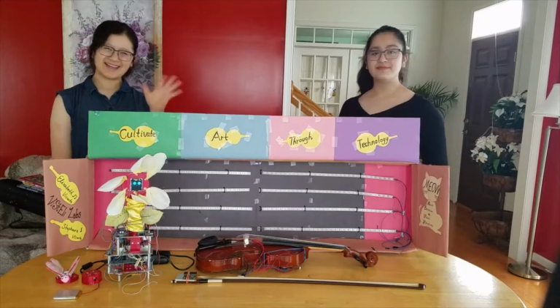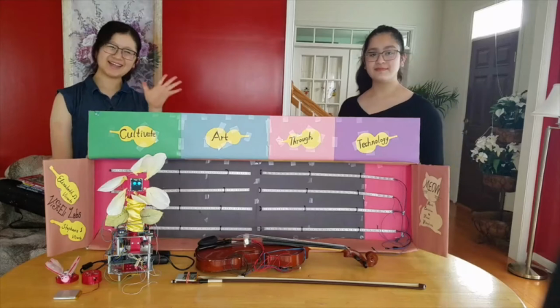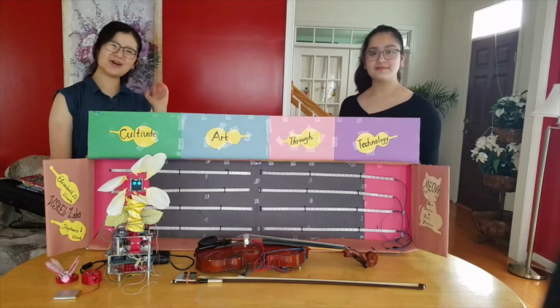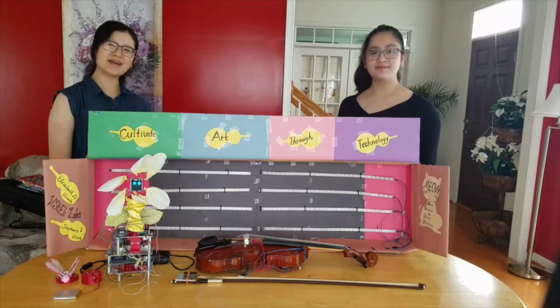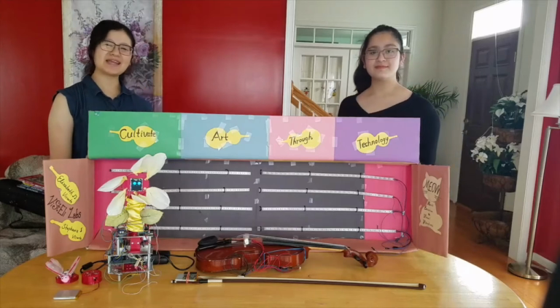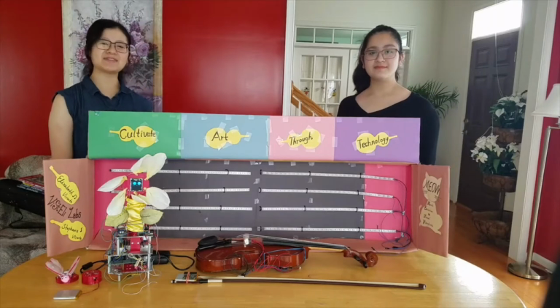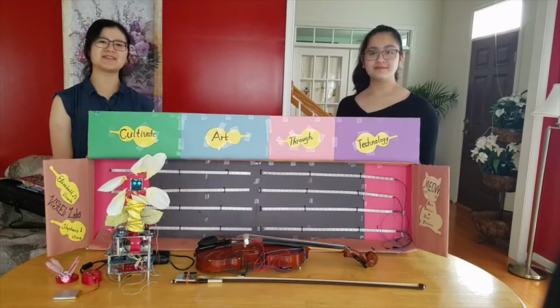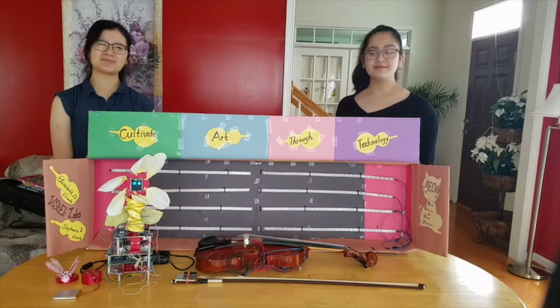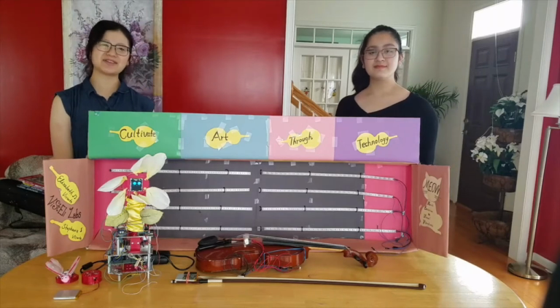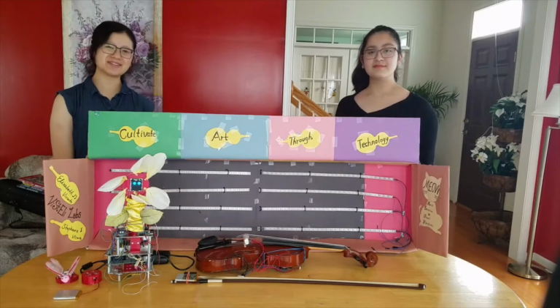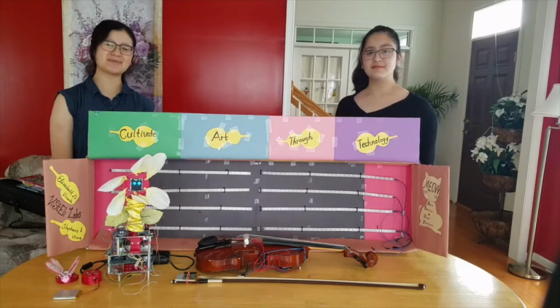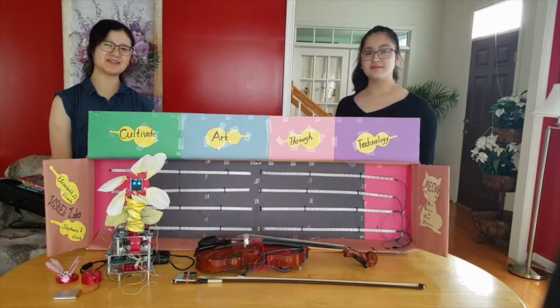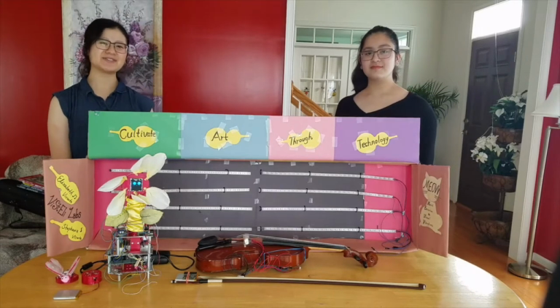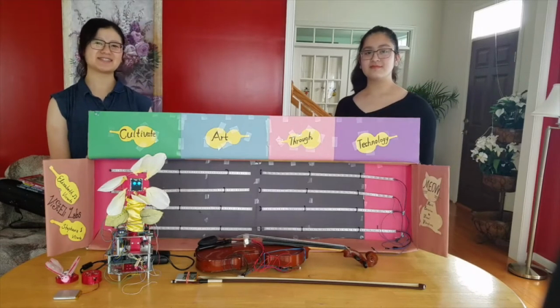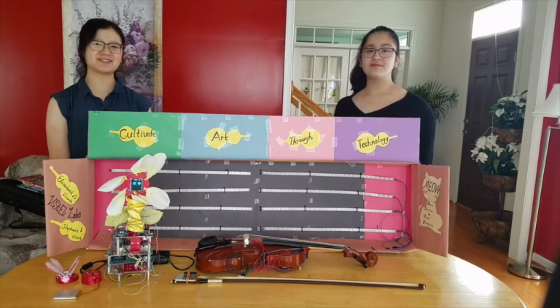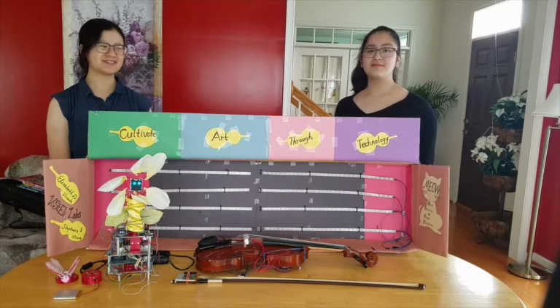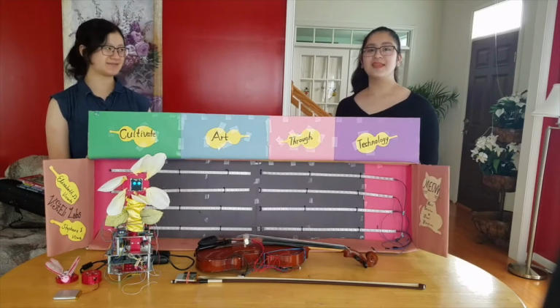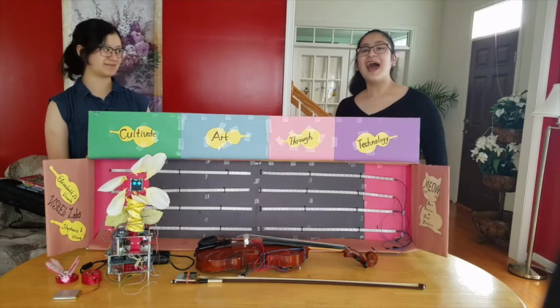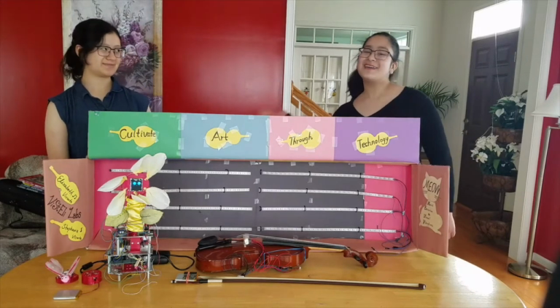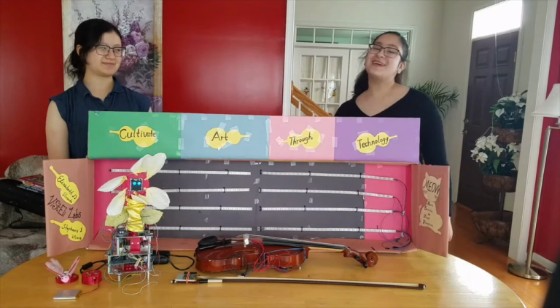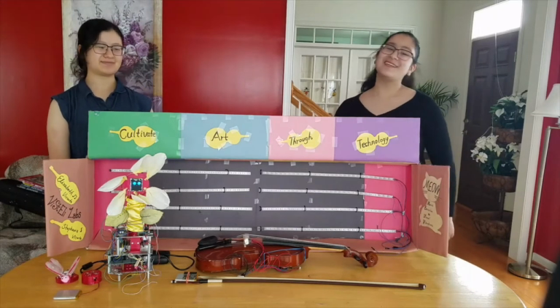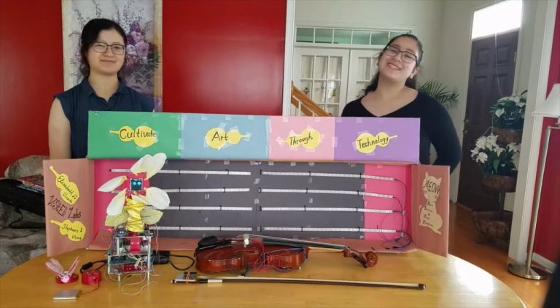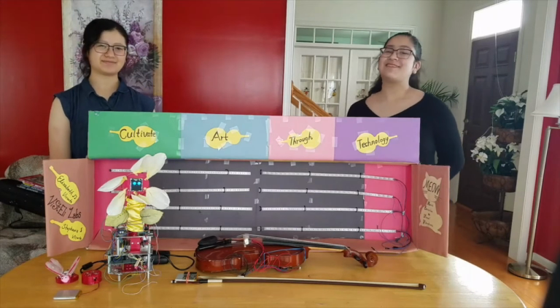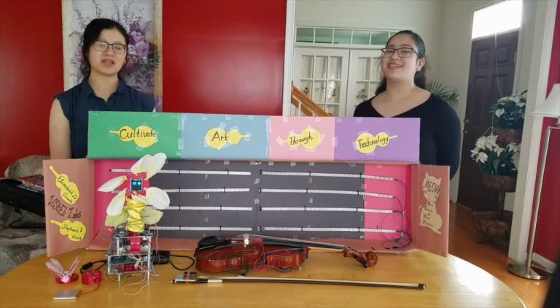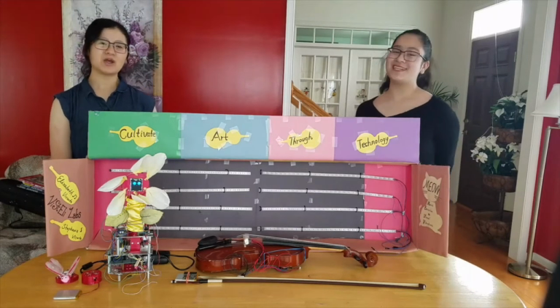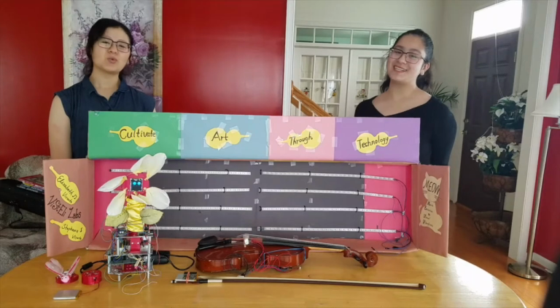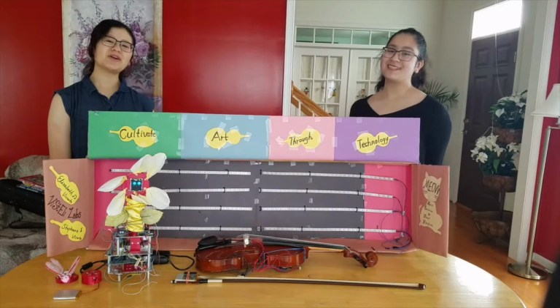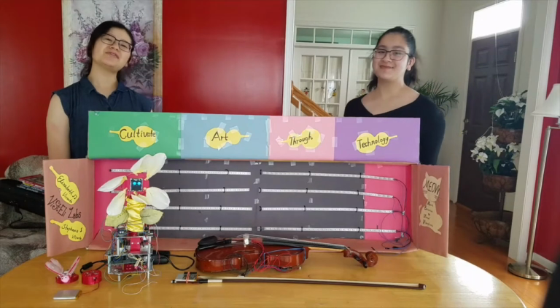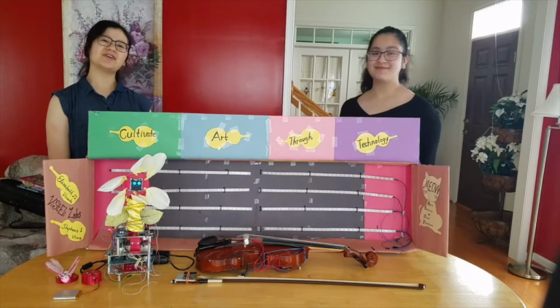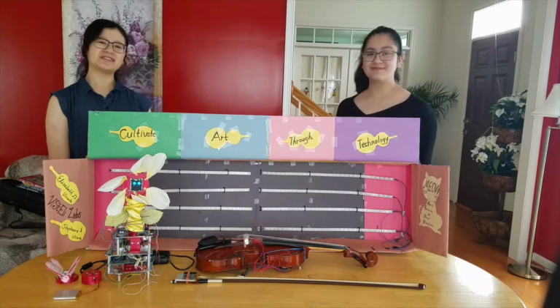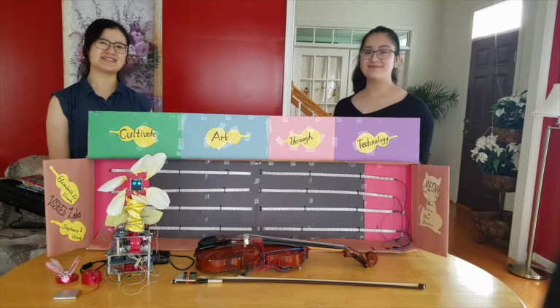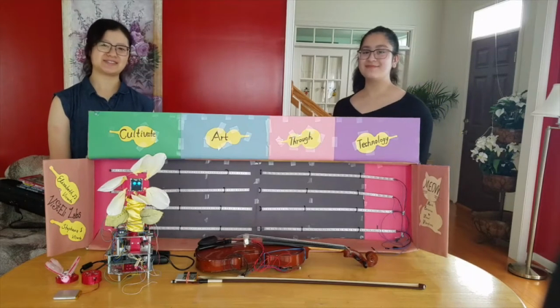Hello, my name is Elizabeth and this is my little sister. Hi, my name is Stephanie. We are the Vicarte sisters.